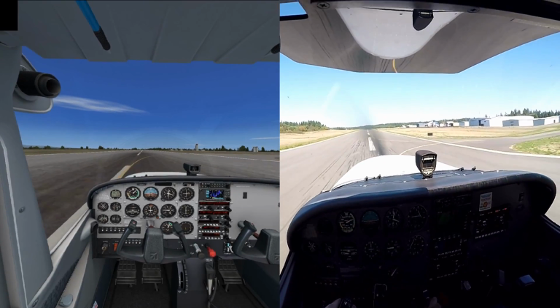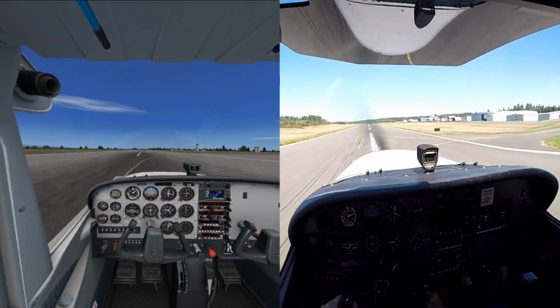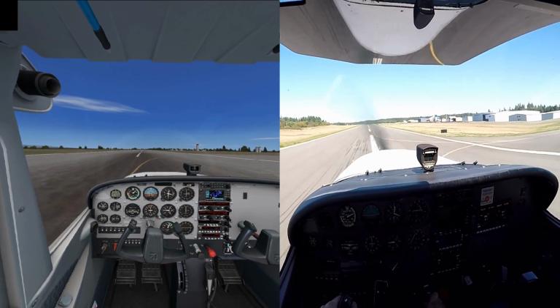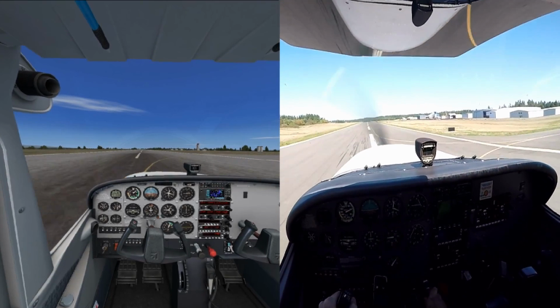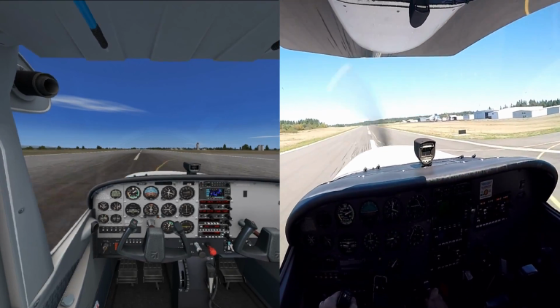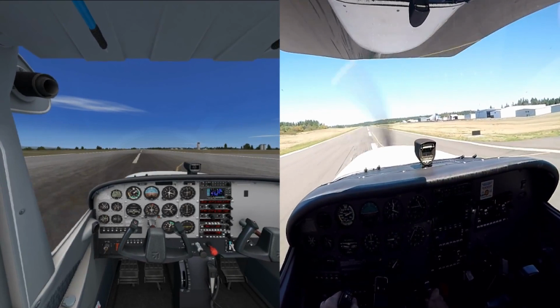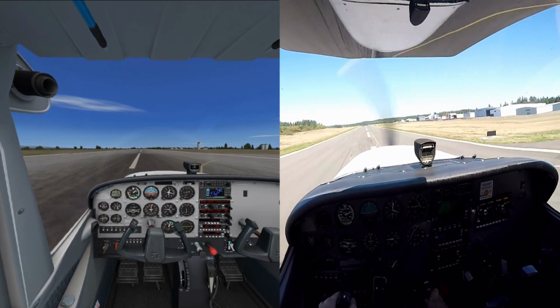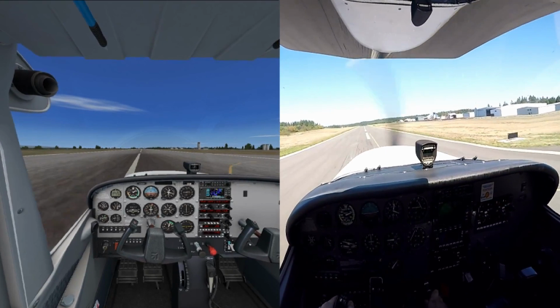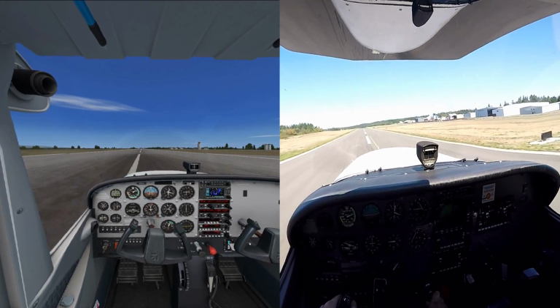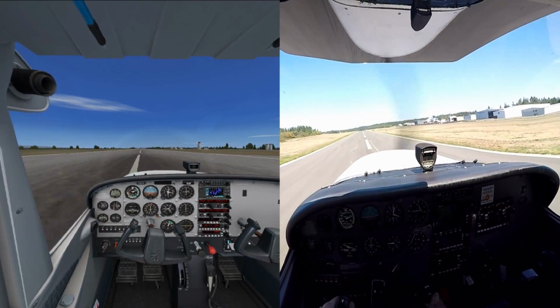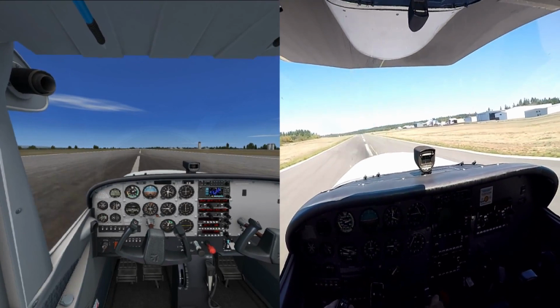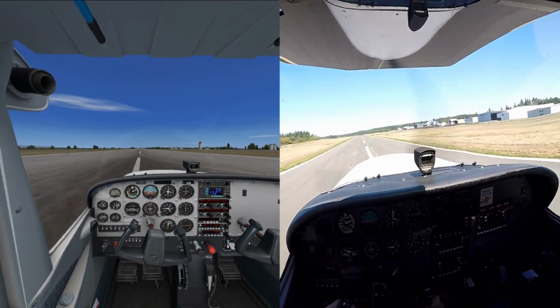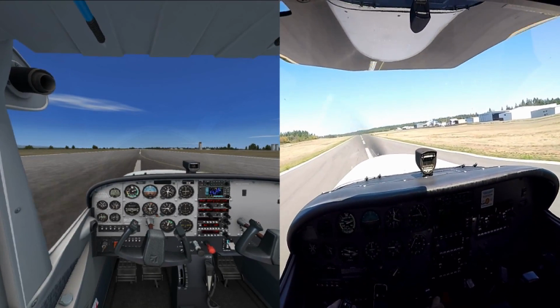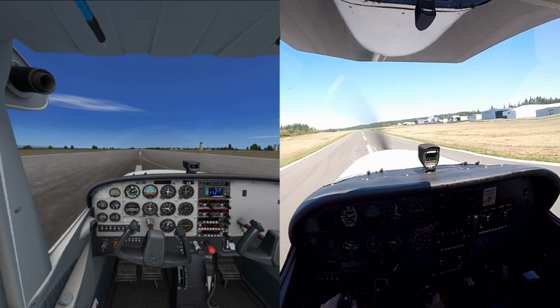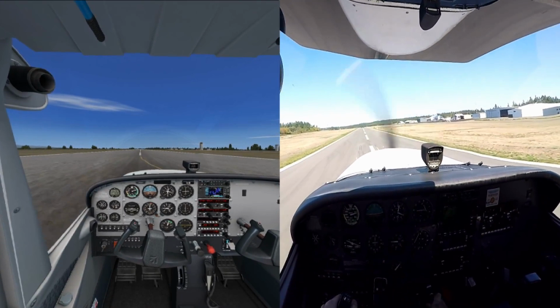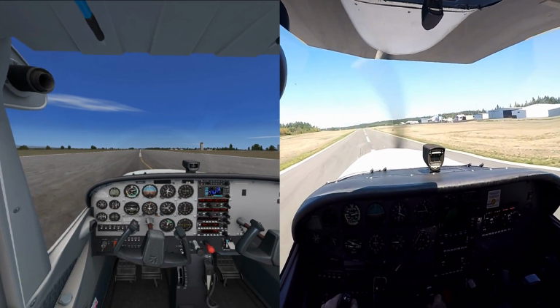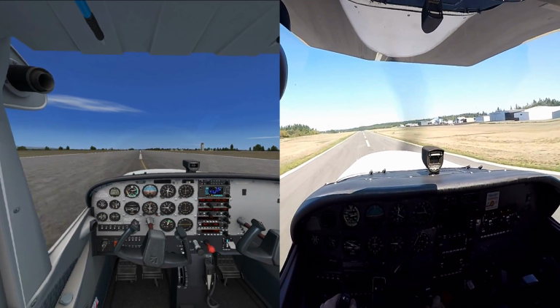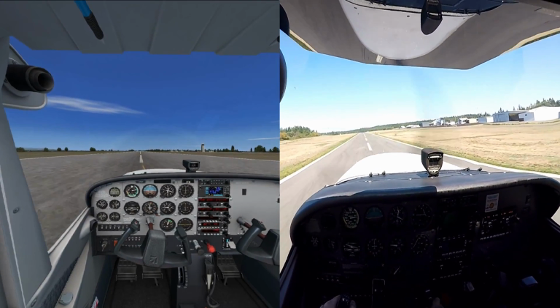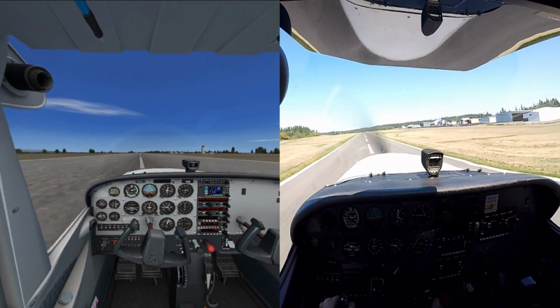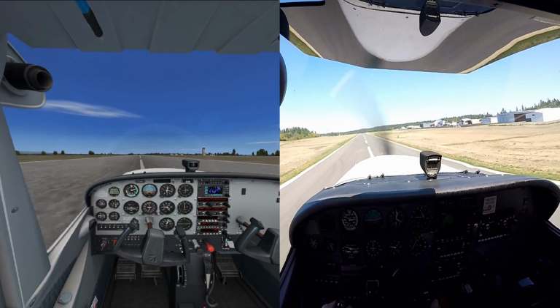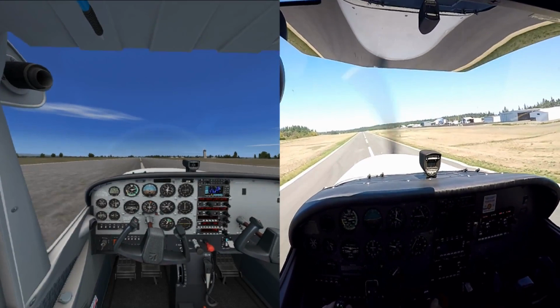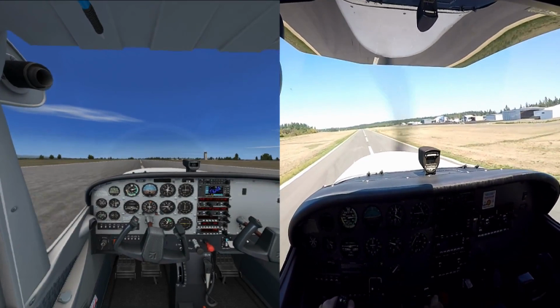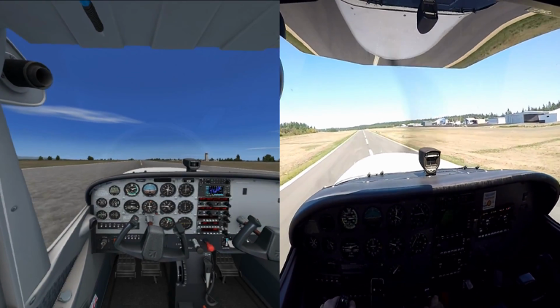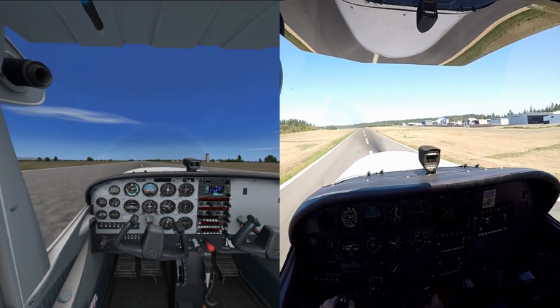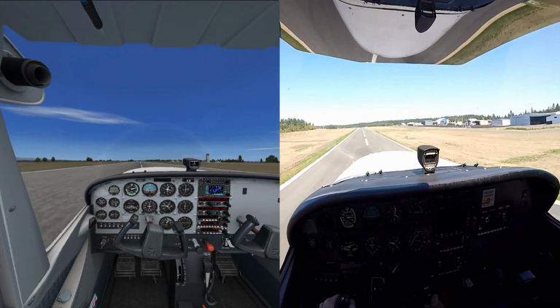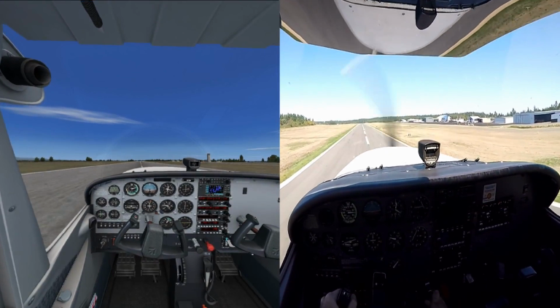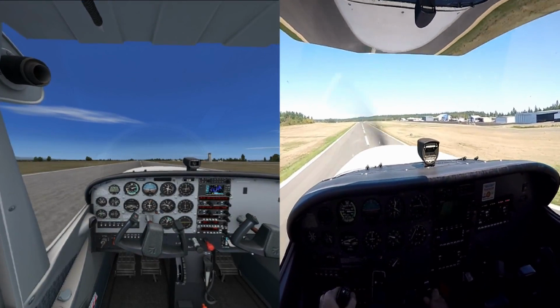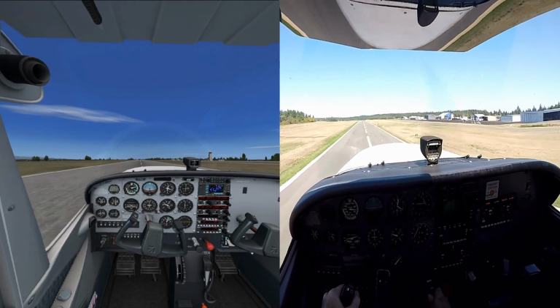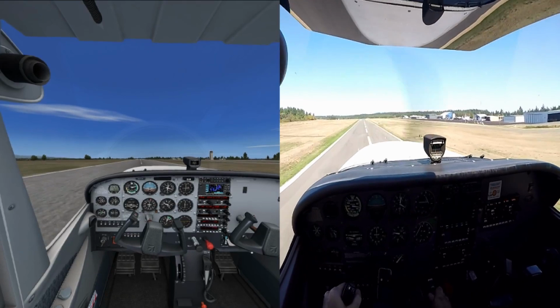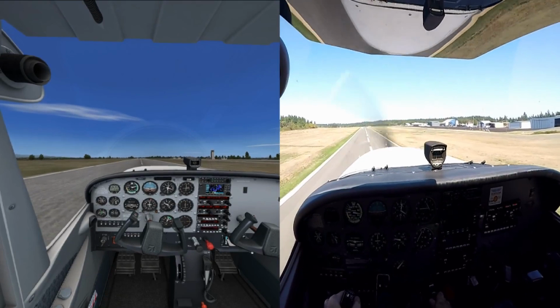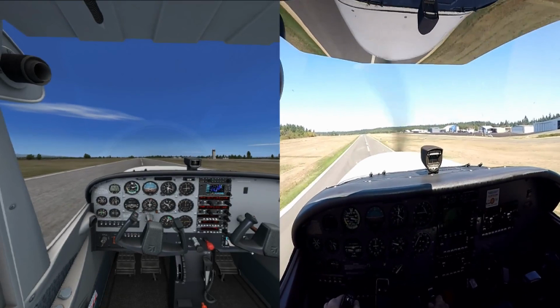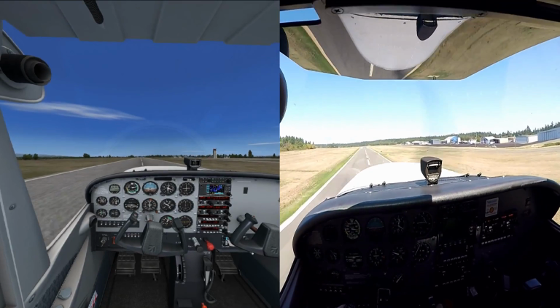North of your position is a Cub inbound for the downwind — he'll be over the narrows inbound for the downwind.